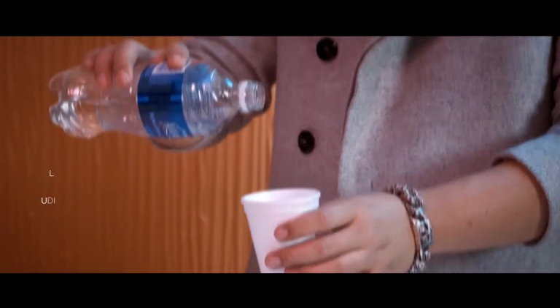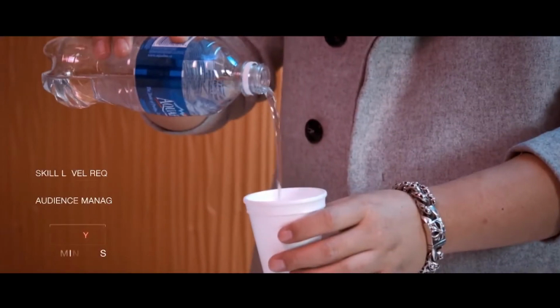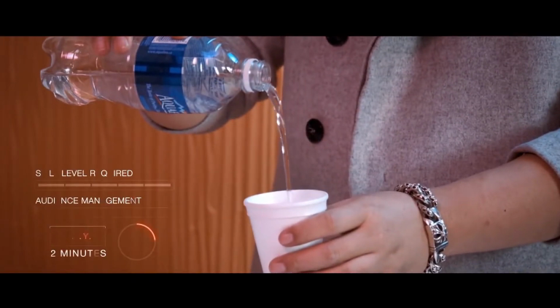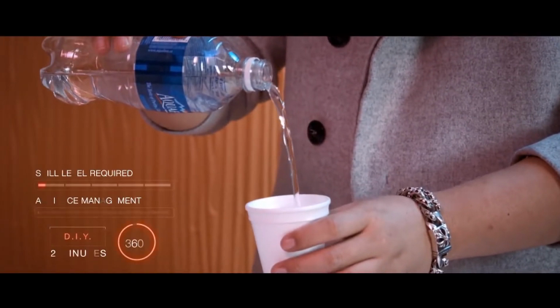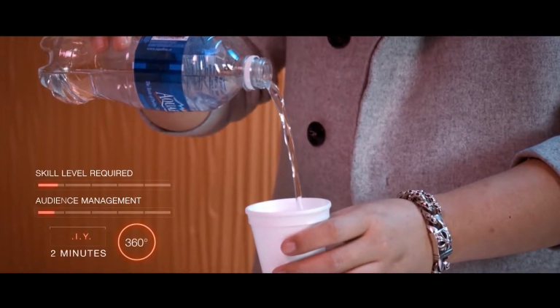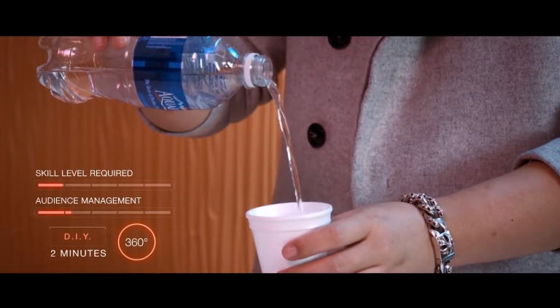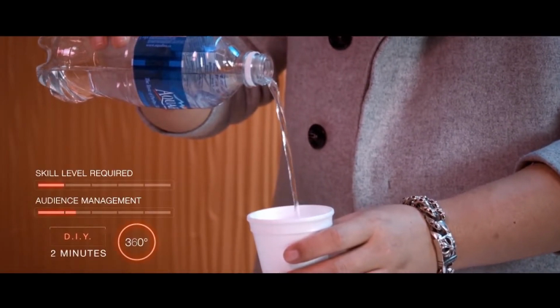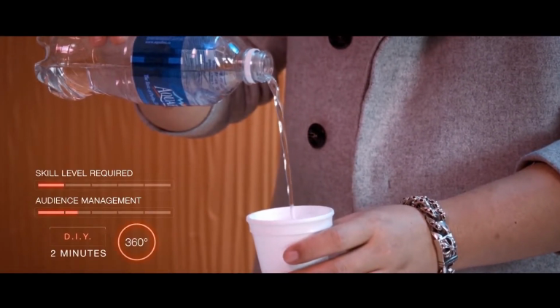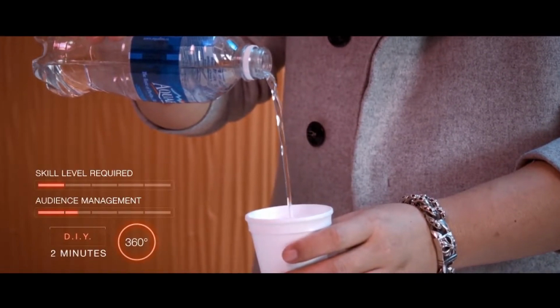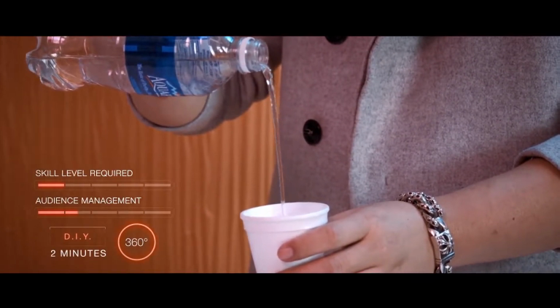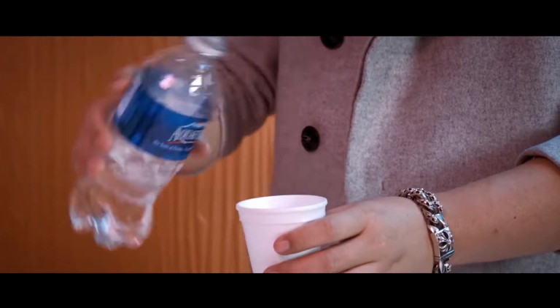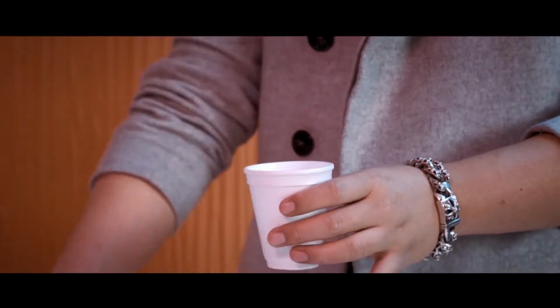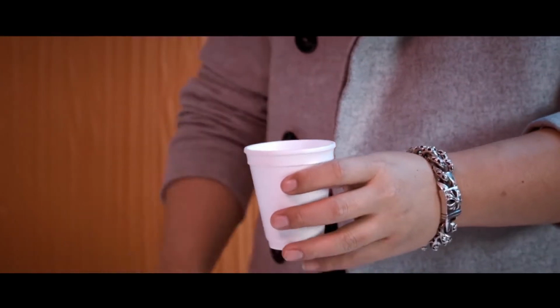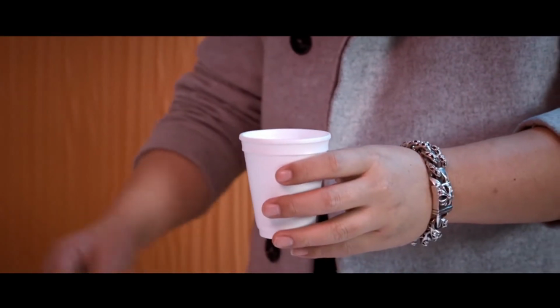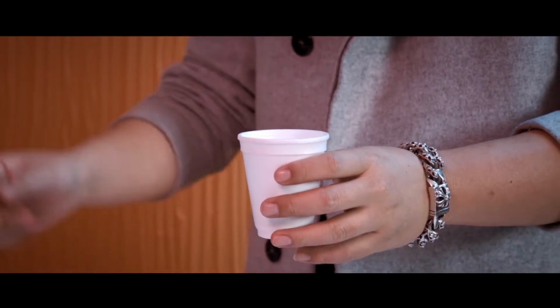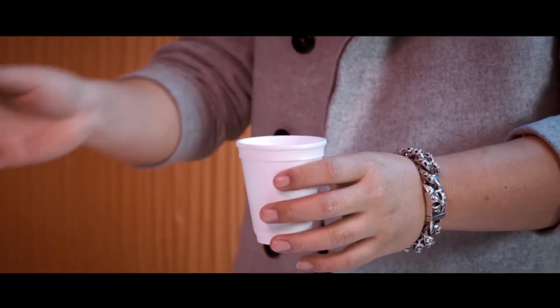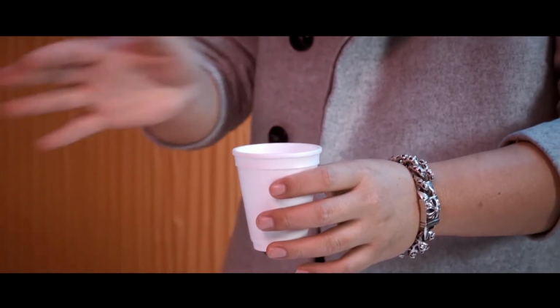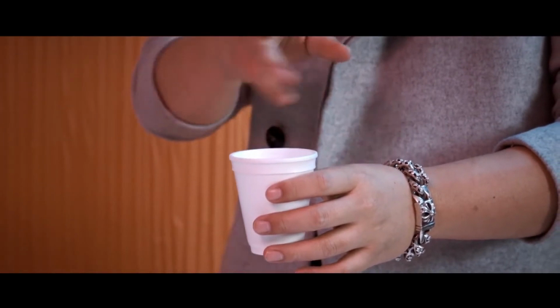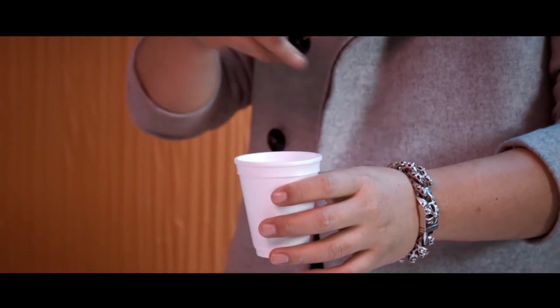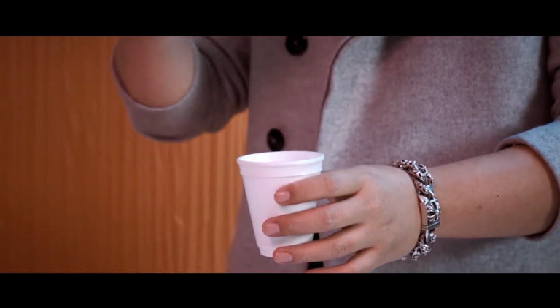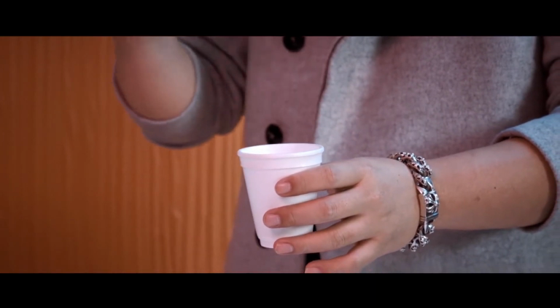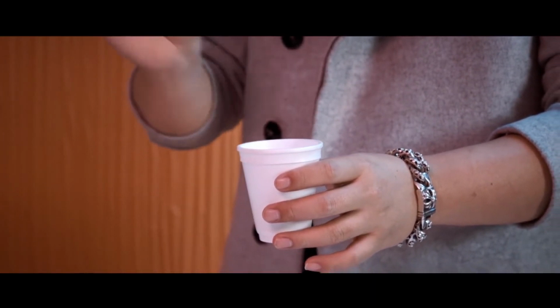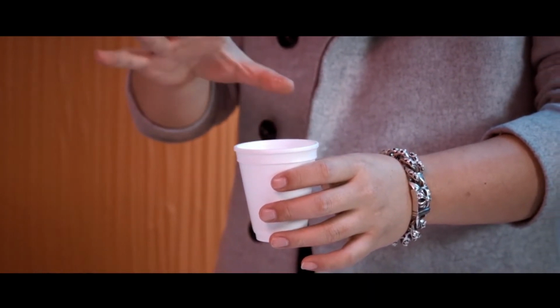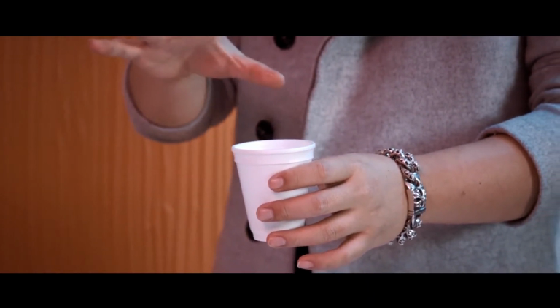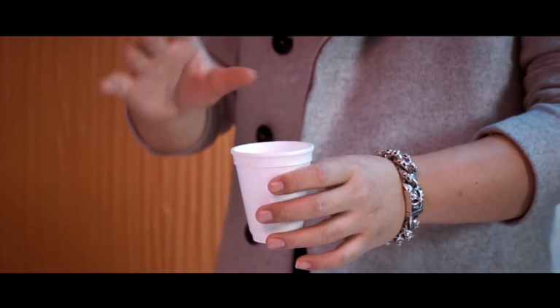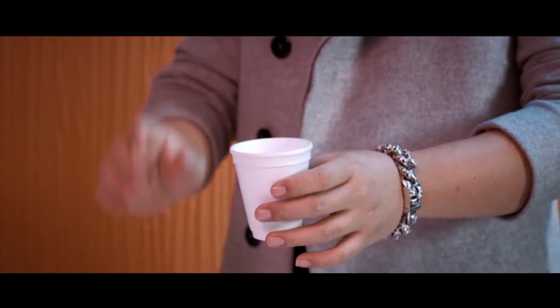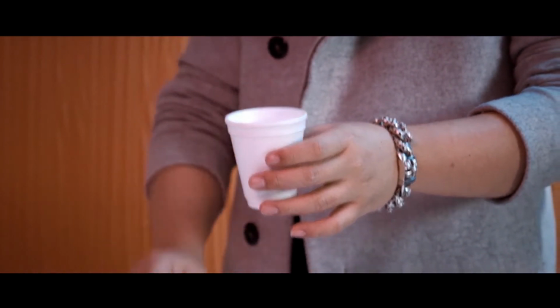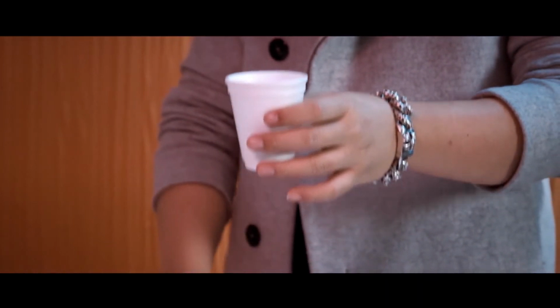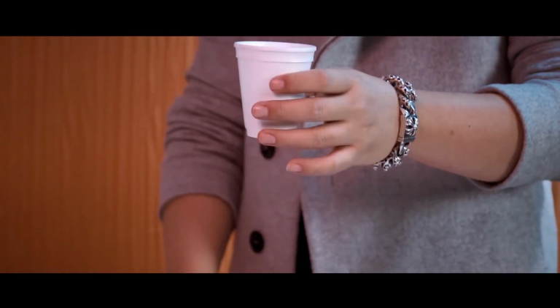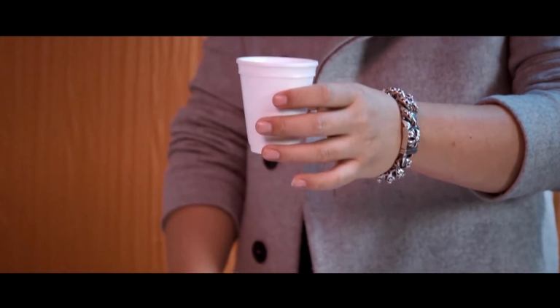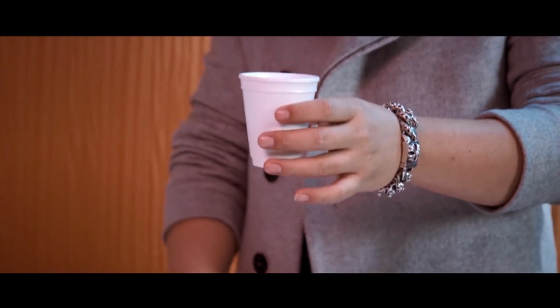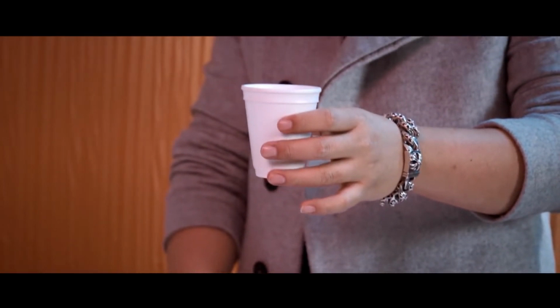We'll also teach you how to prepare the classic water vanishing party trick when you don't have that special powder with you.